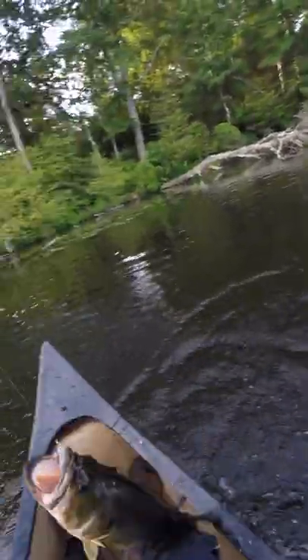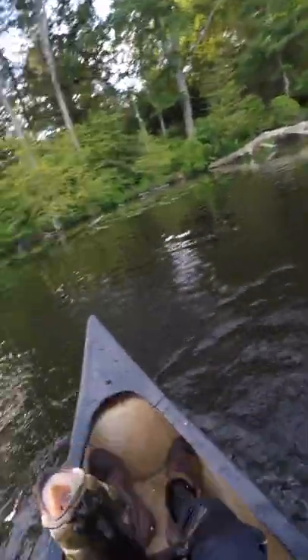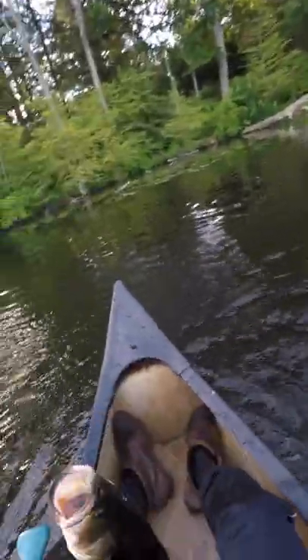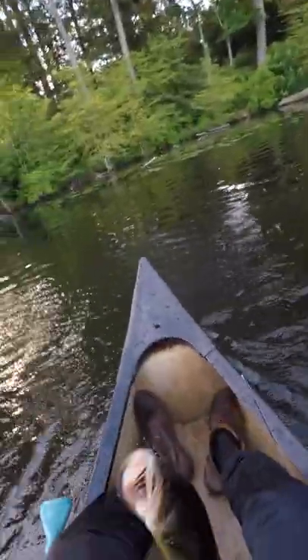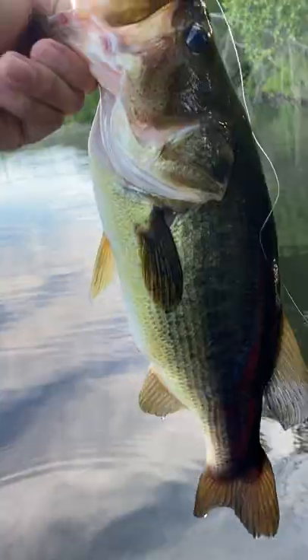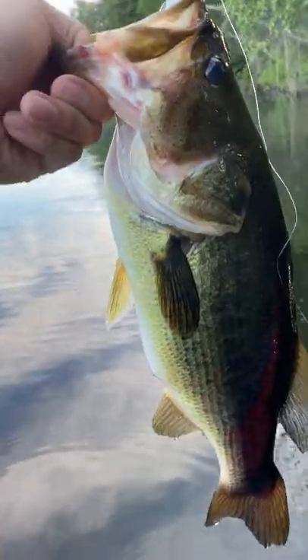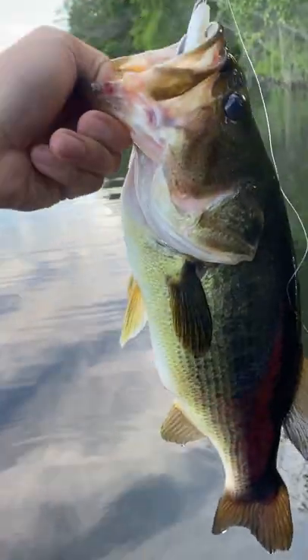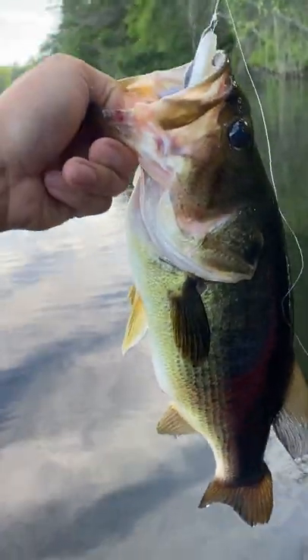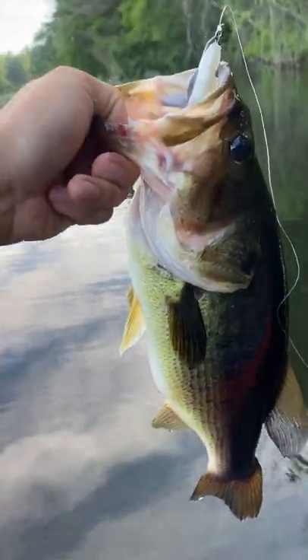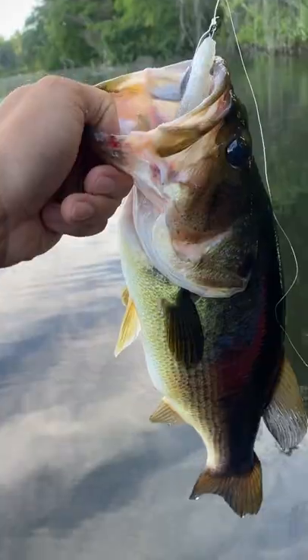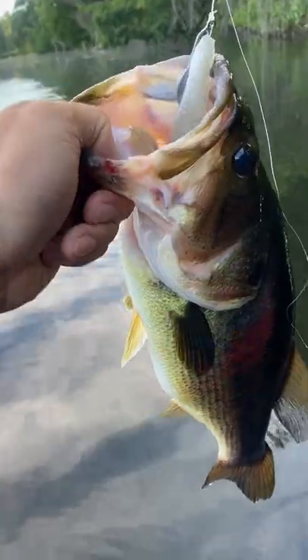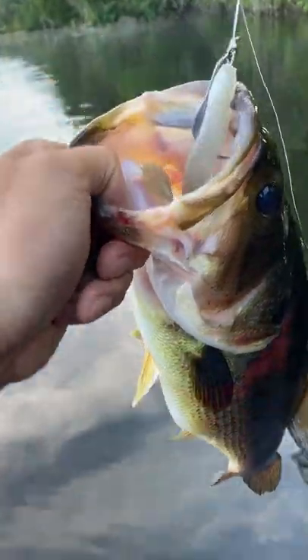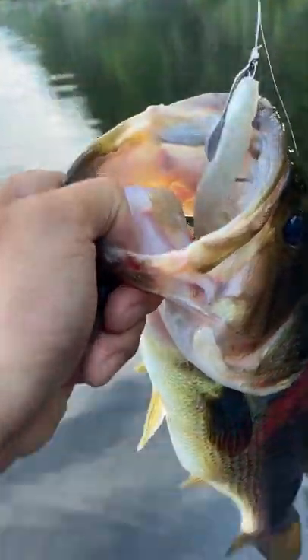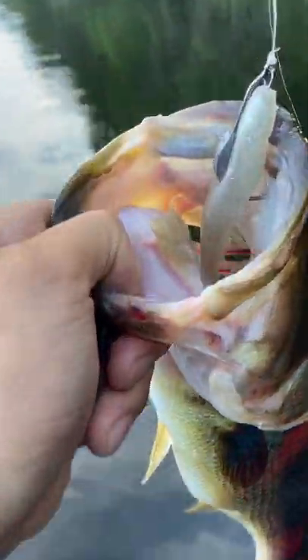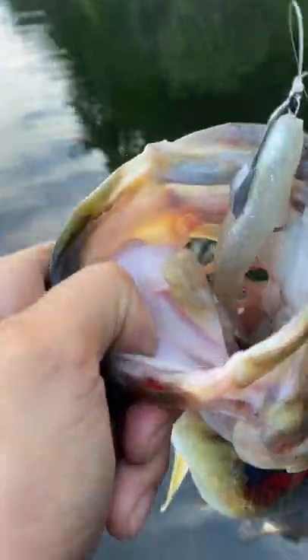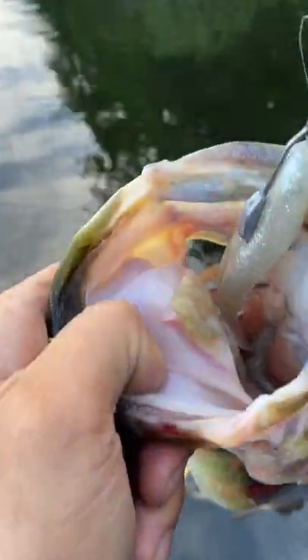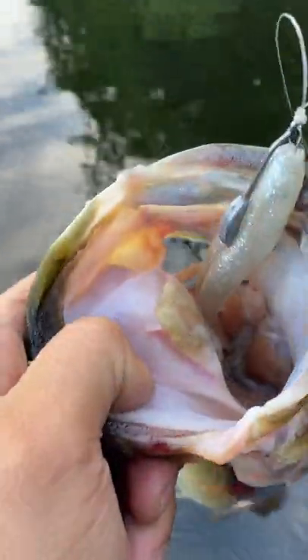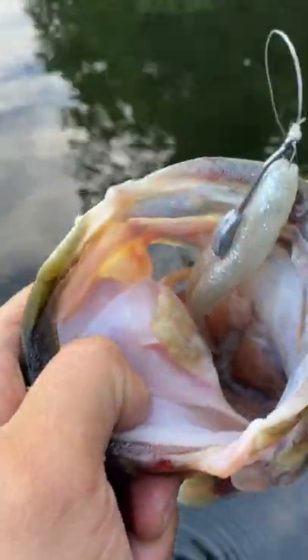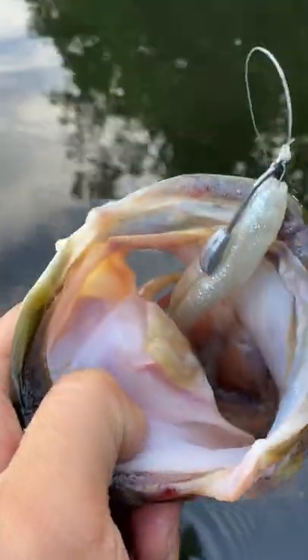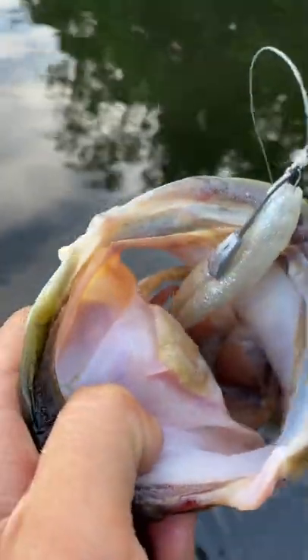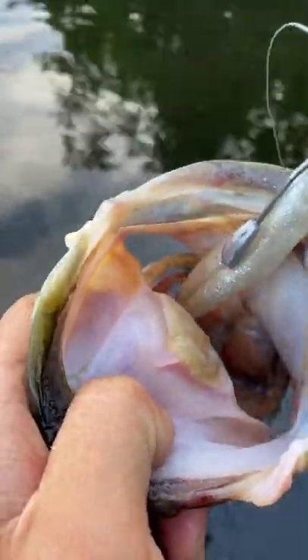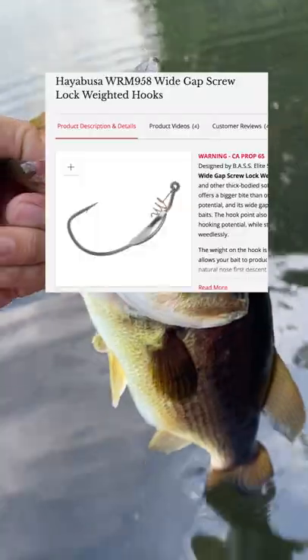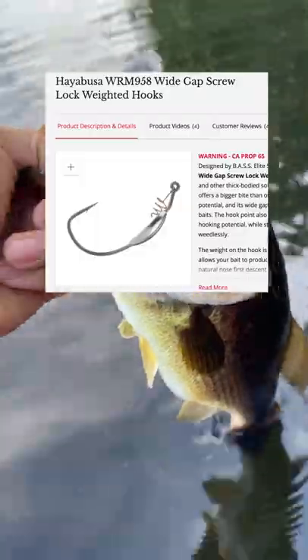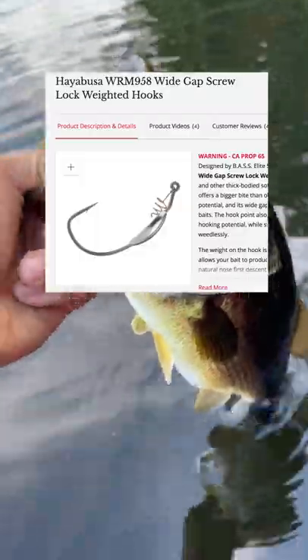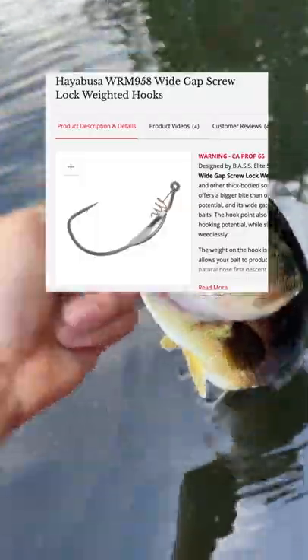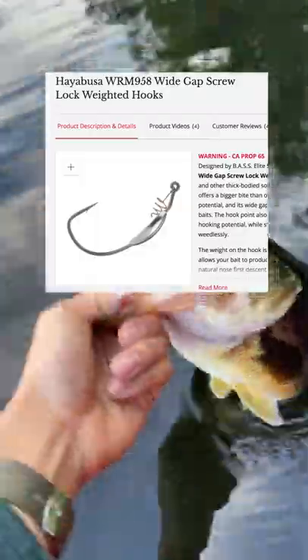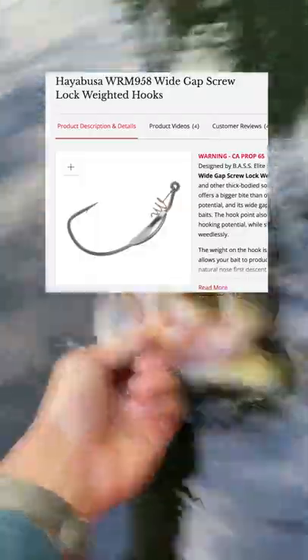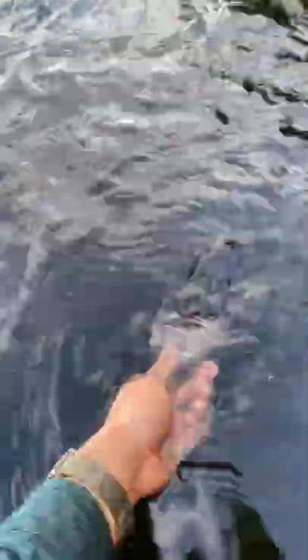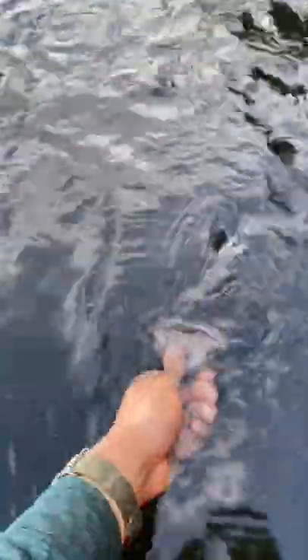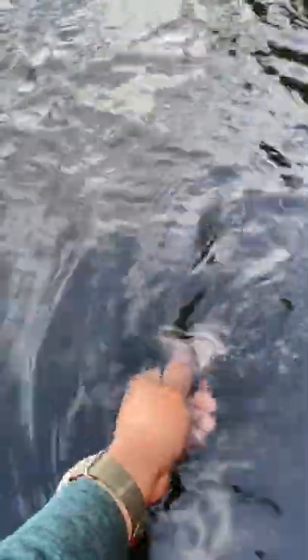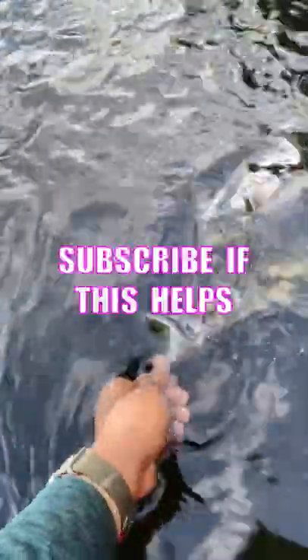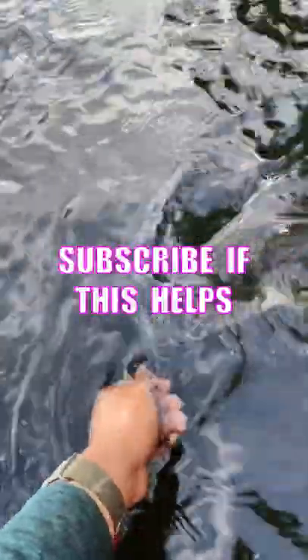Now, this hook goes by a lot of names, depending on where you're from, but I call it a weighted wide gap screw lock. Hope this helps.